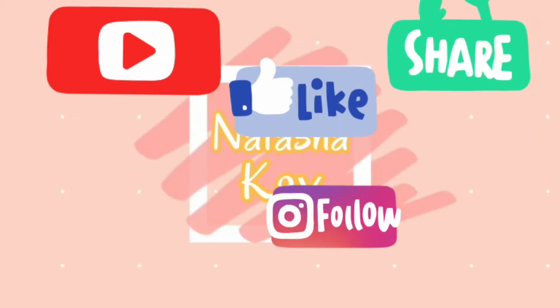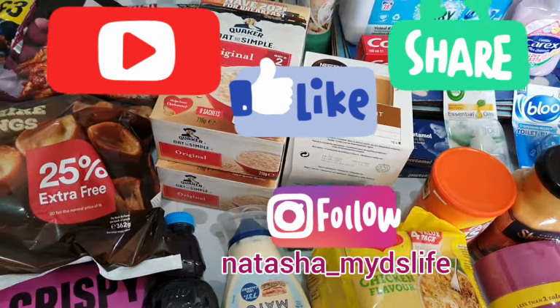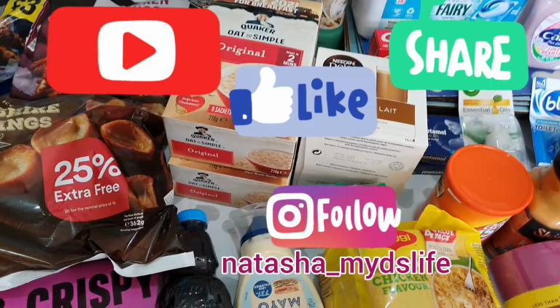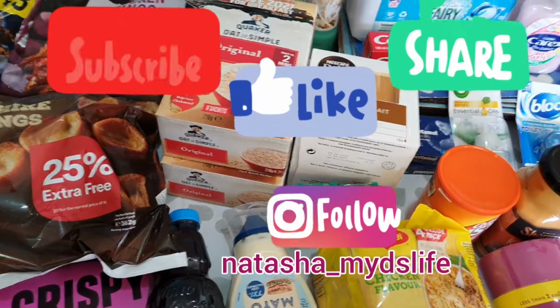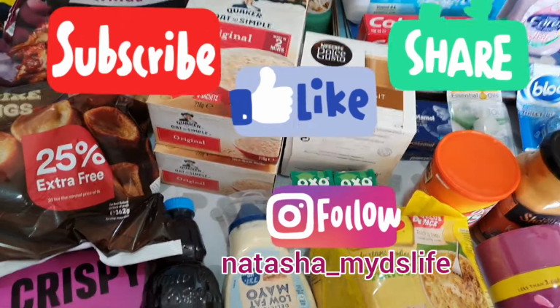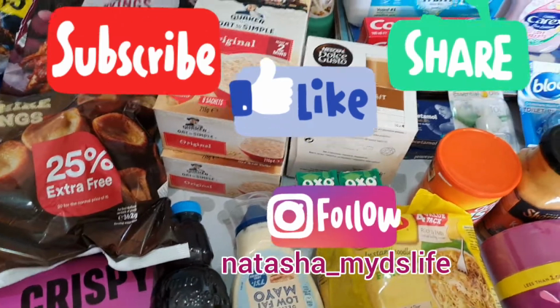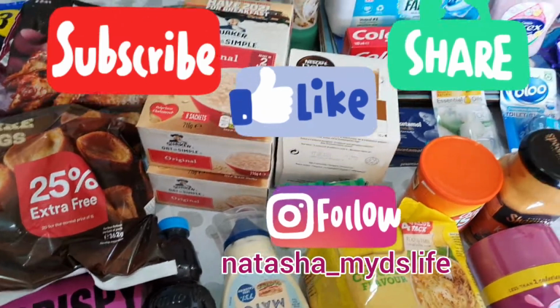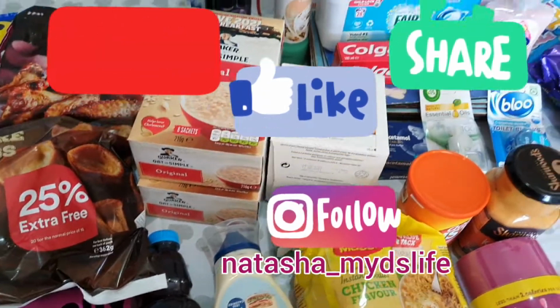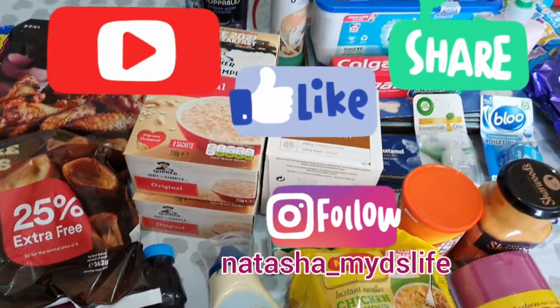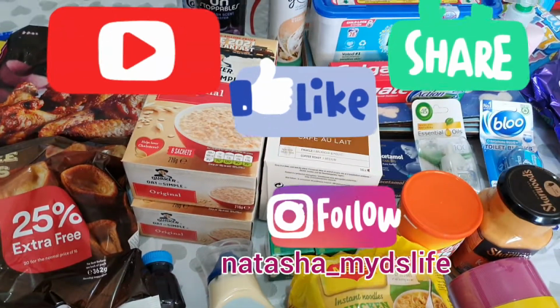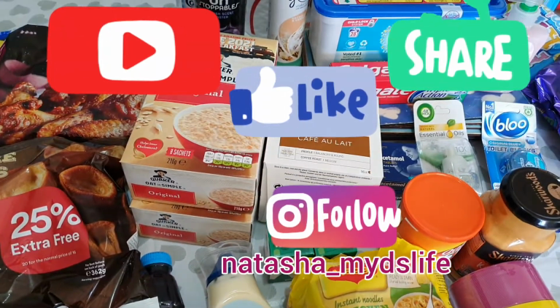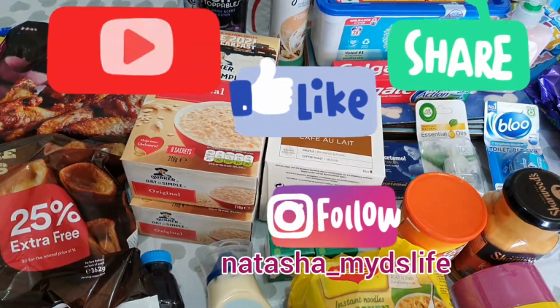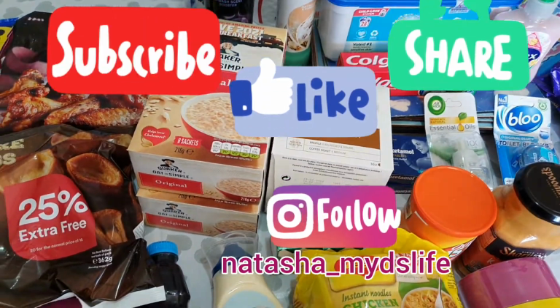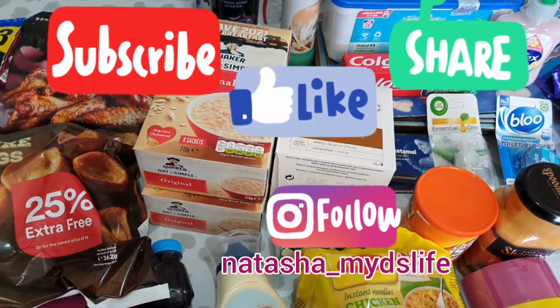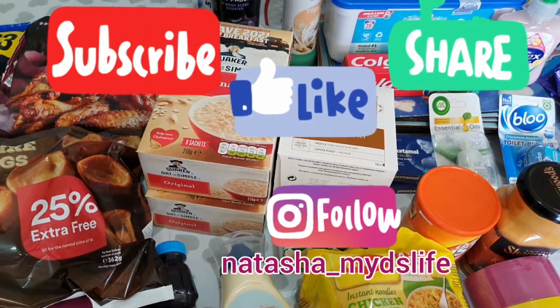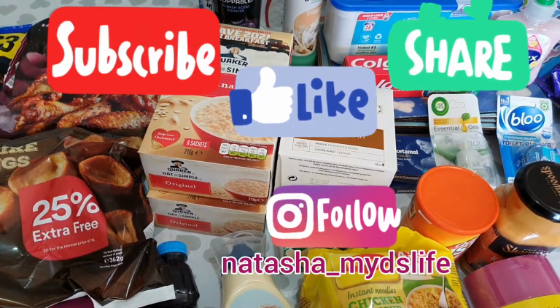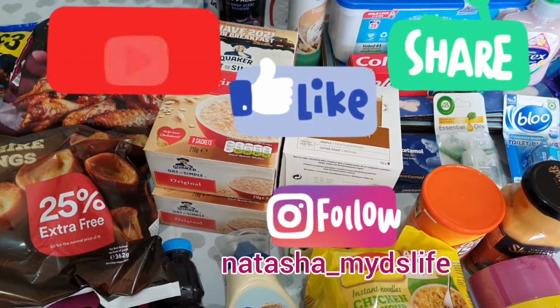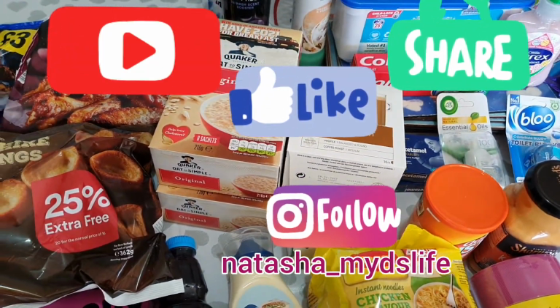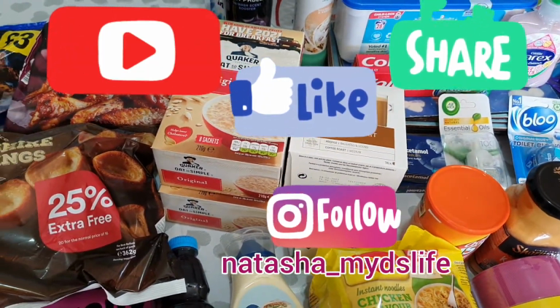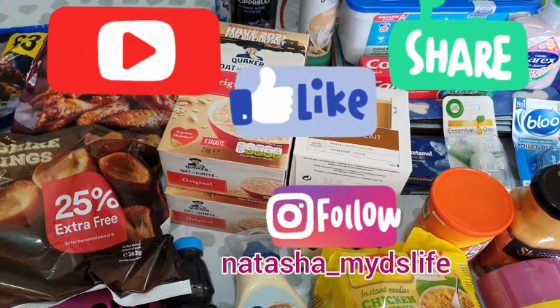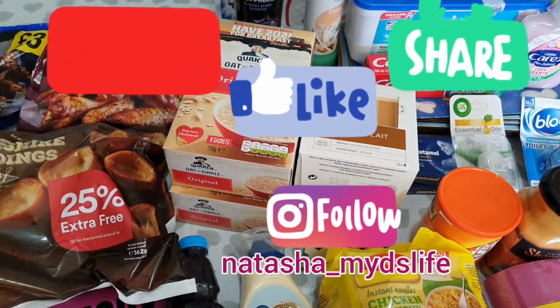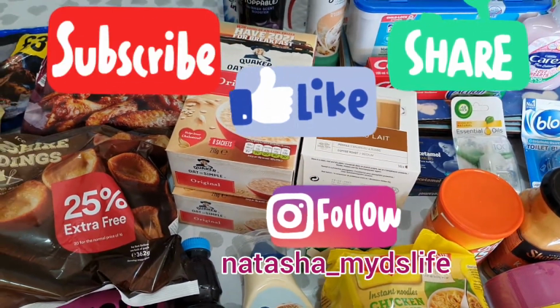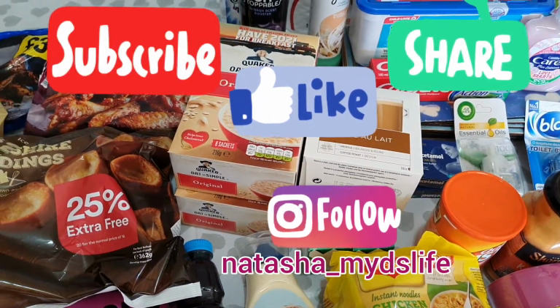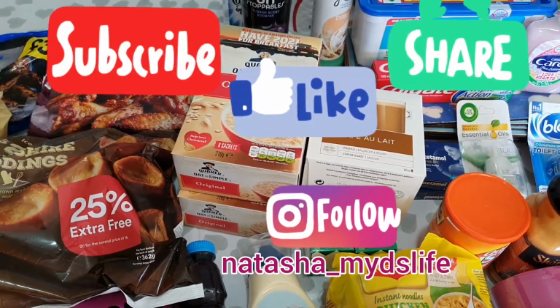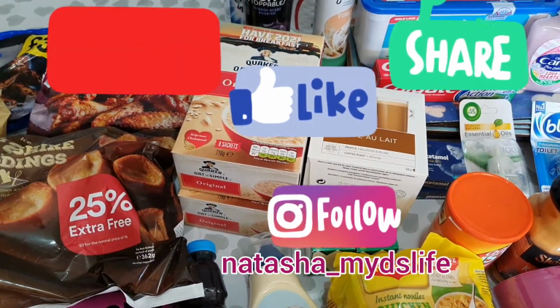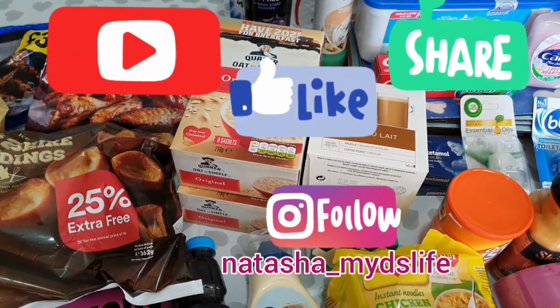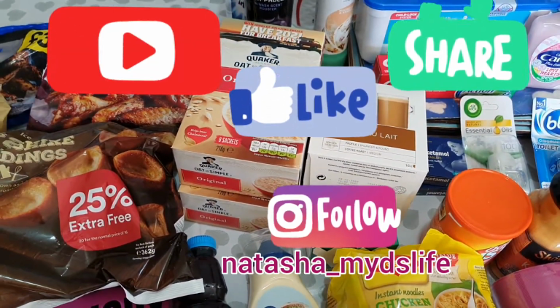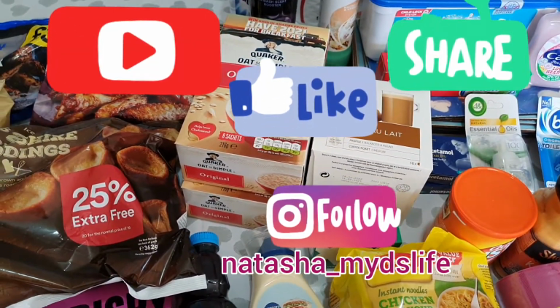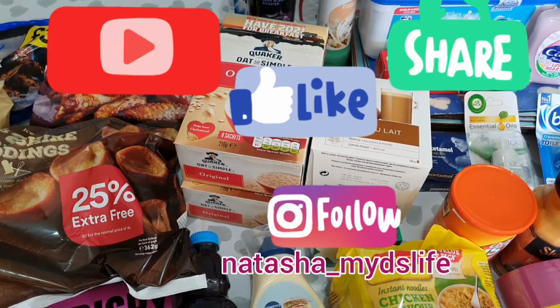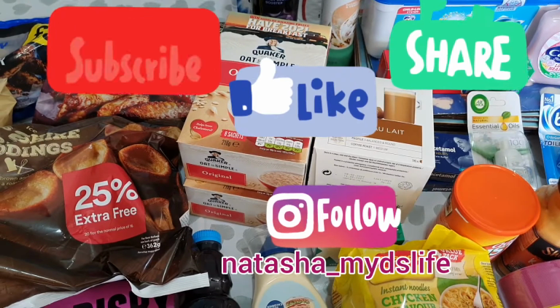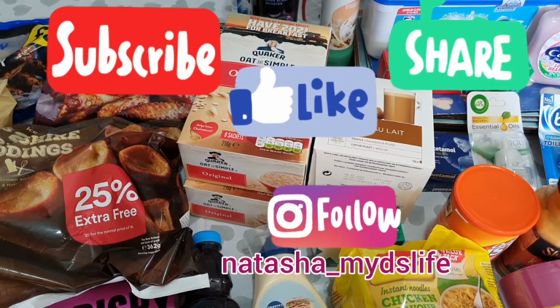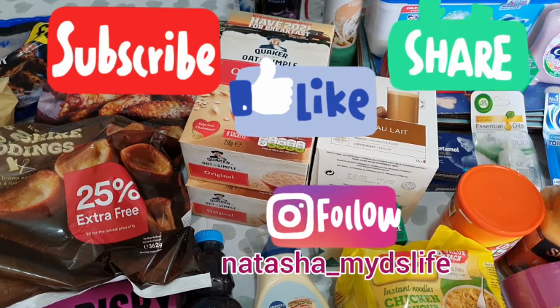Hi everyone, hope you're doing well. Welcome back to my channel. Today I'll be doing a small grocery haul from Iceland.